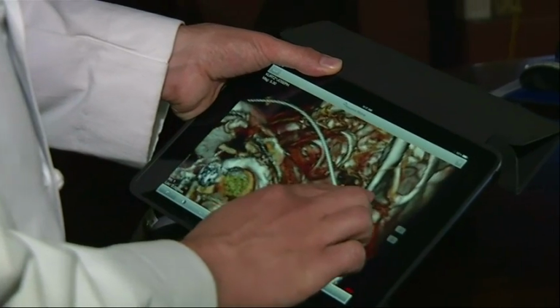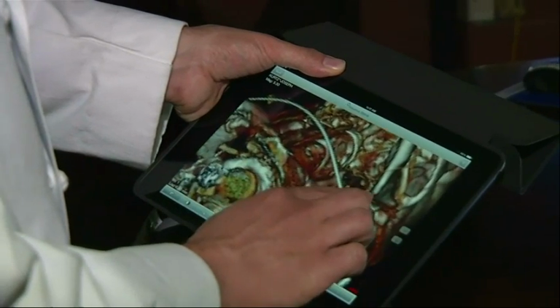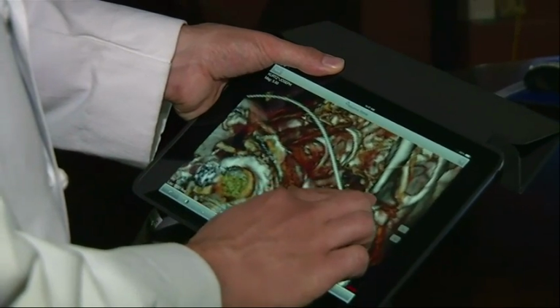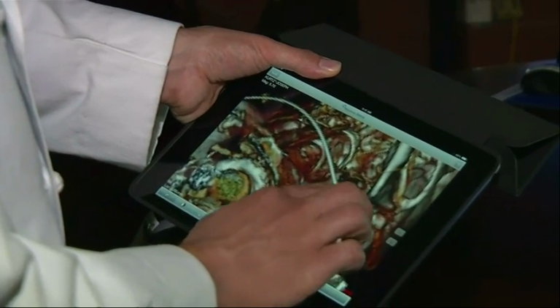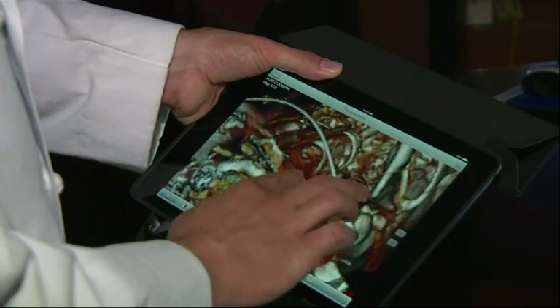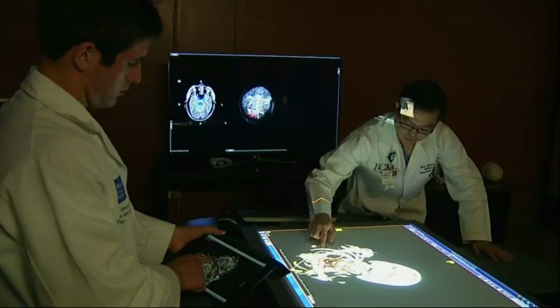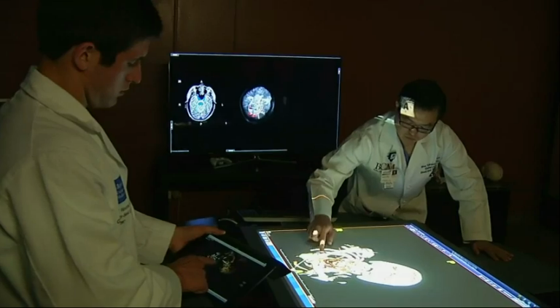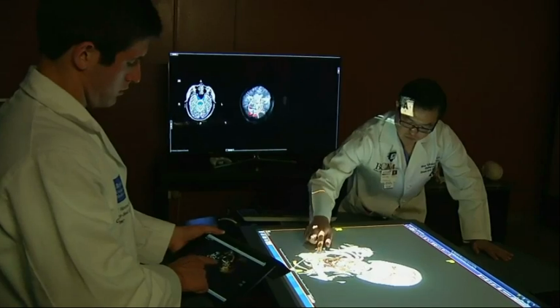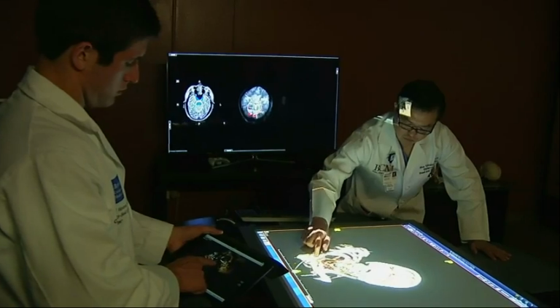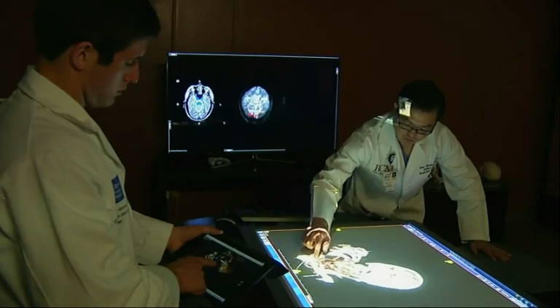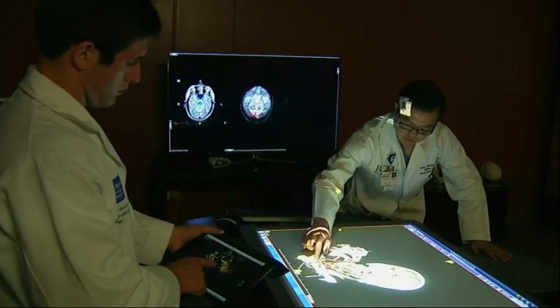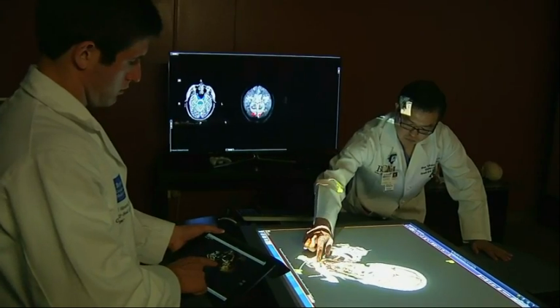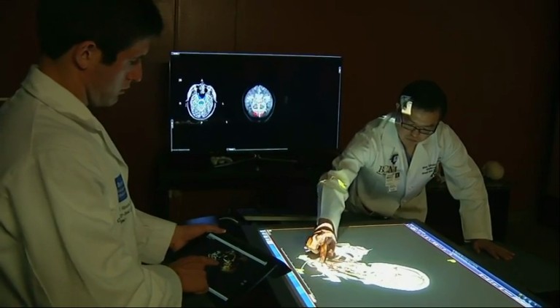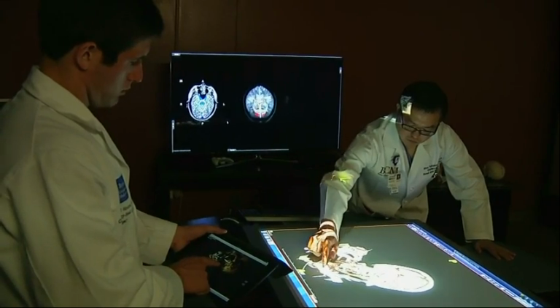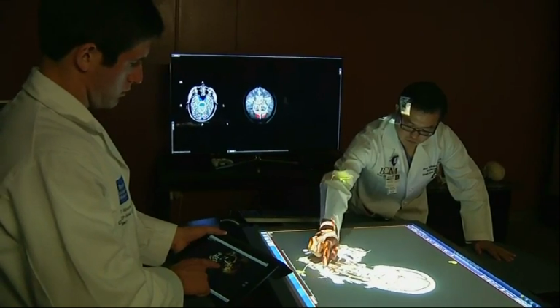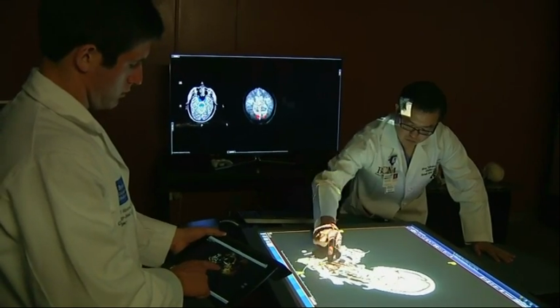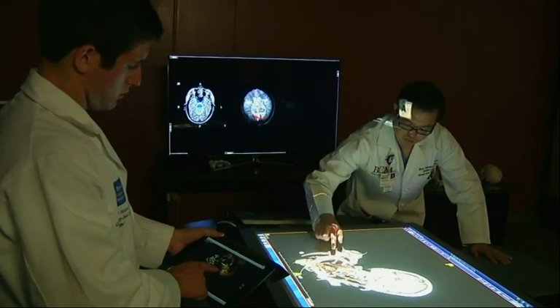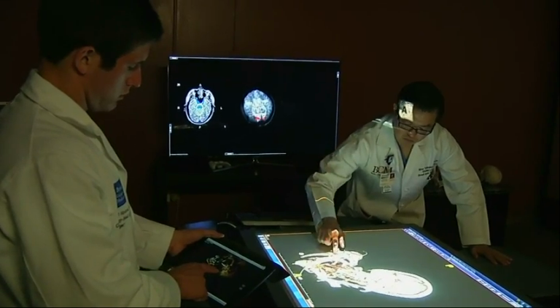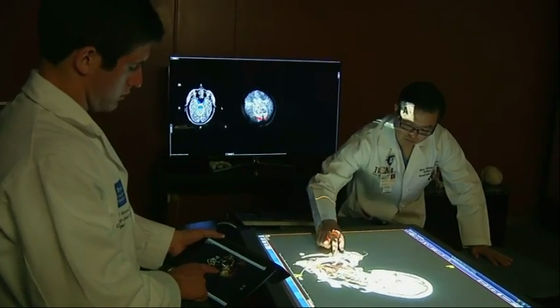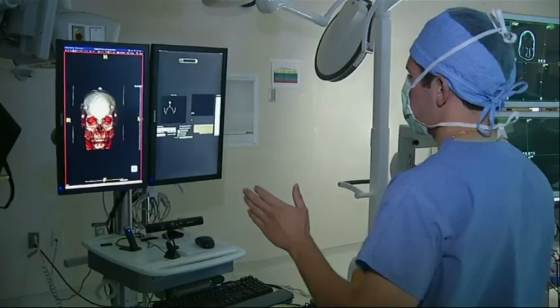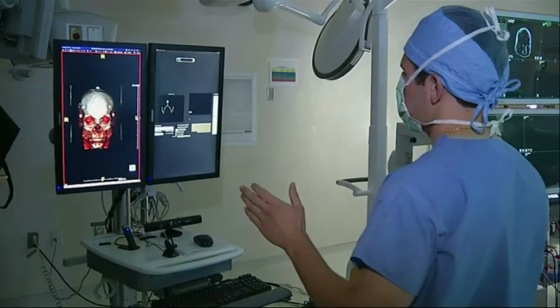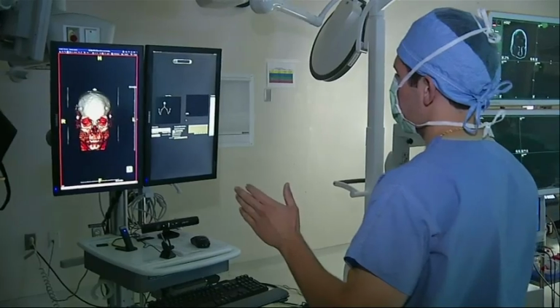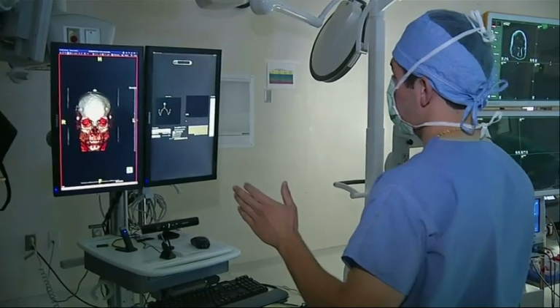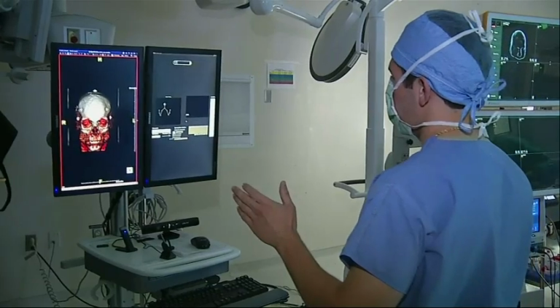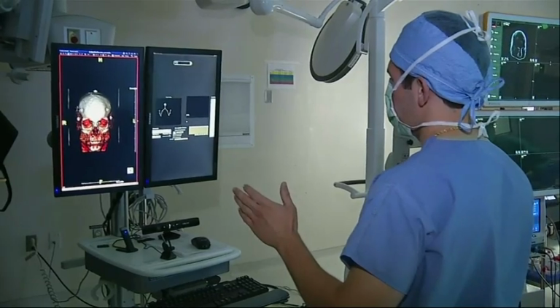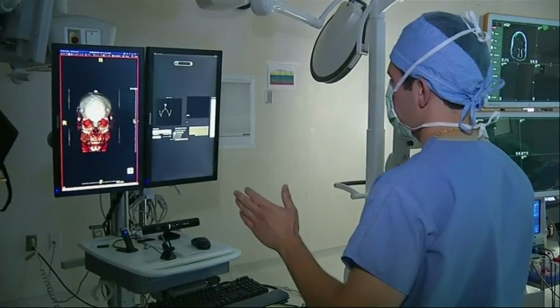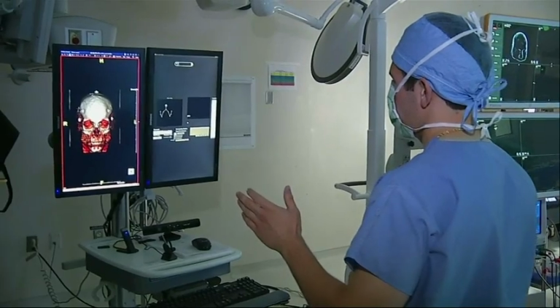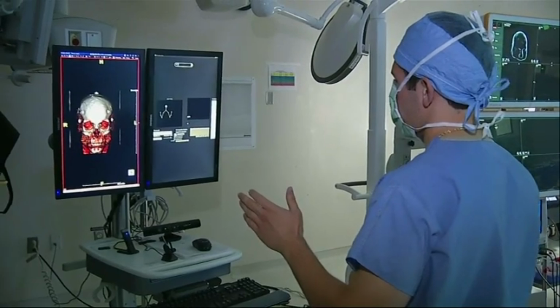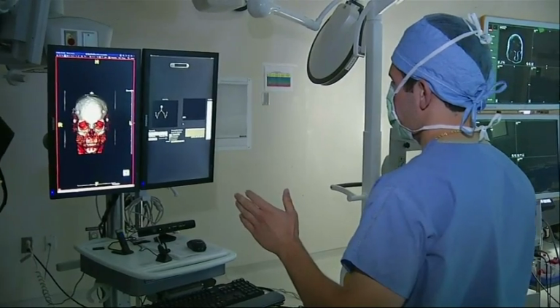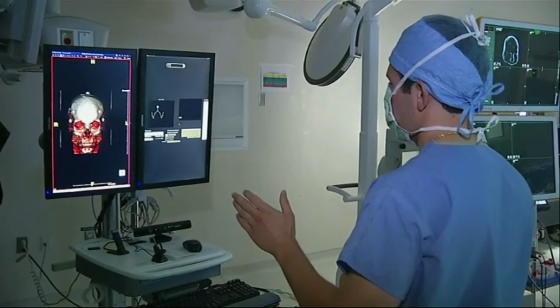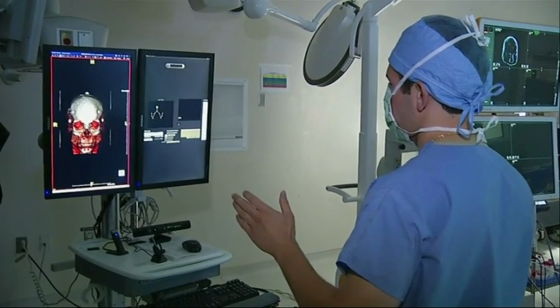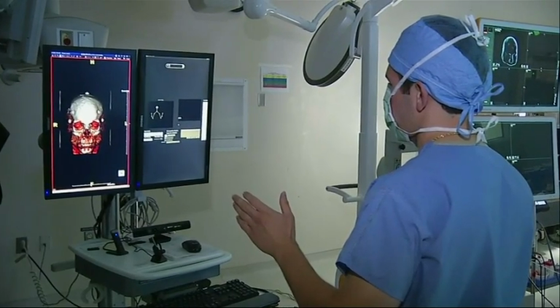Doctors at Houston Methodist Hospital are reimagining medical imaging. Jill Craig, Associated Press, Houston.